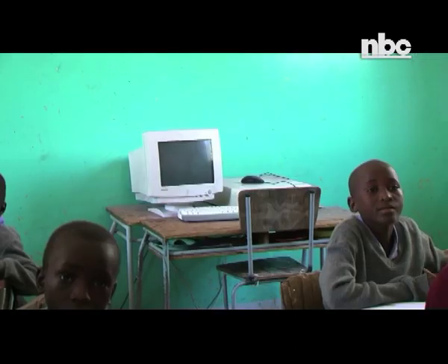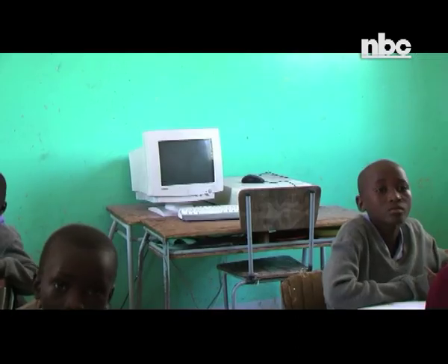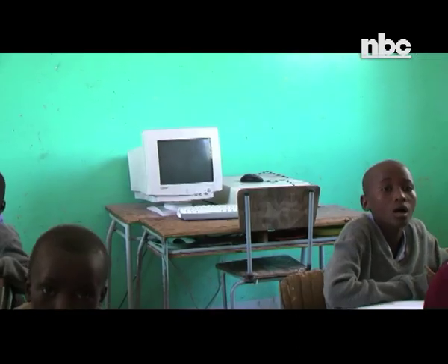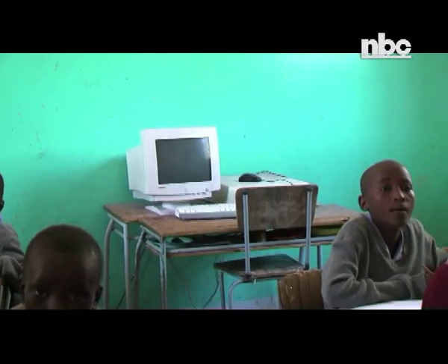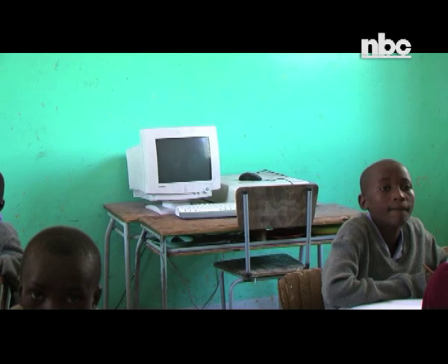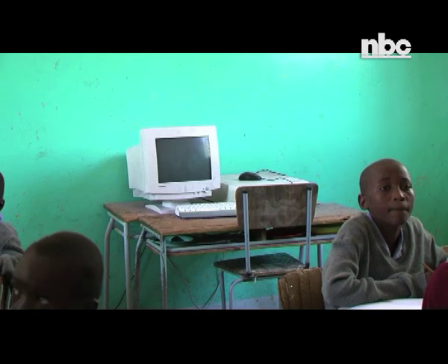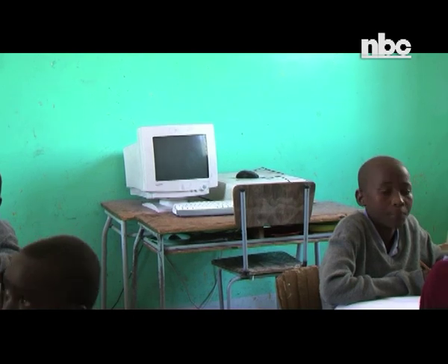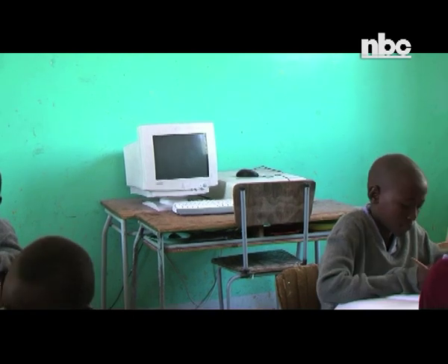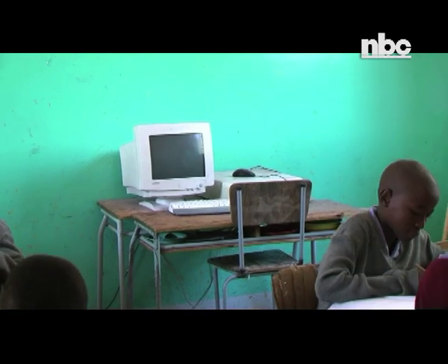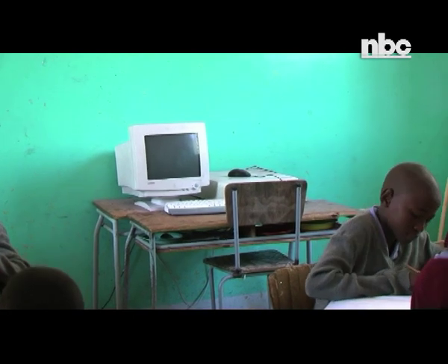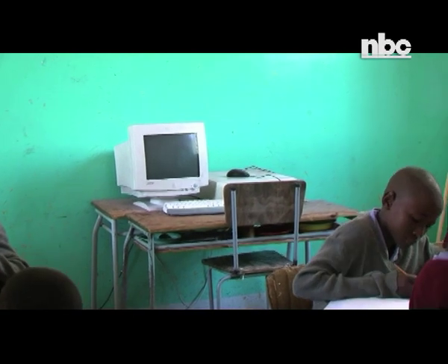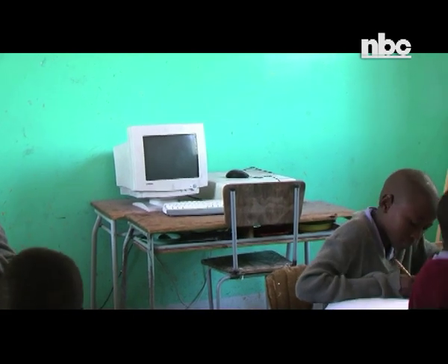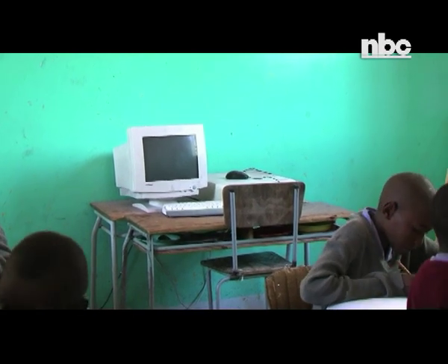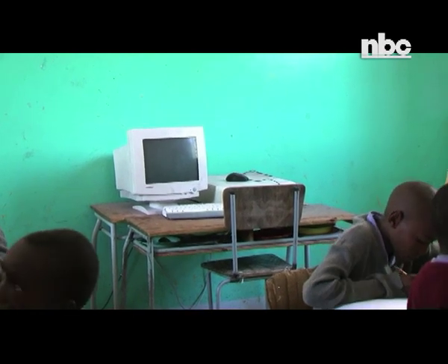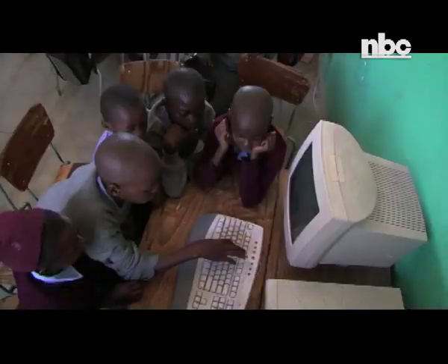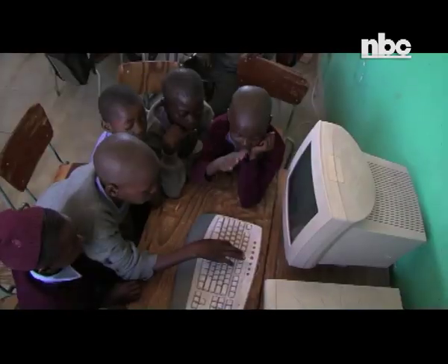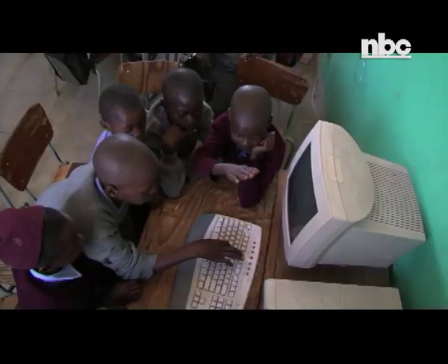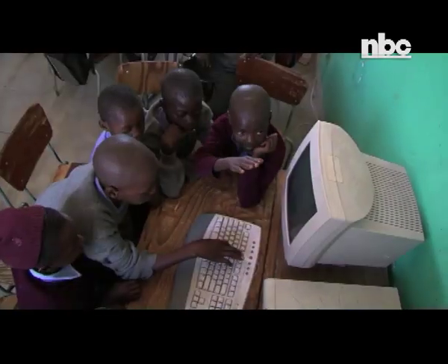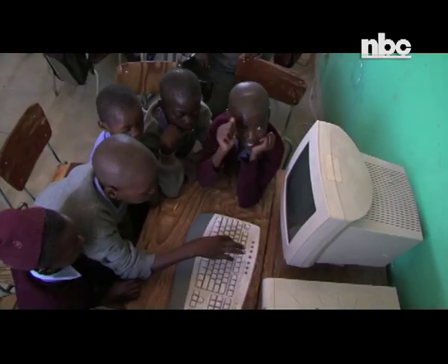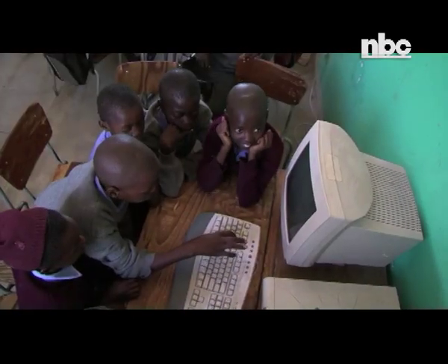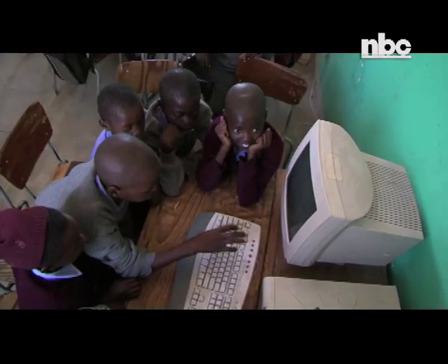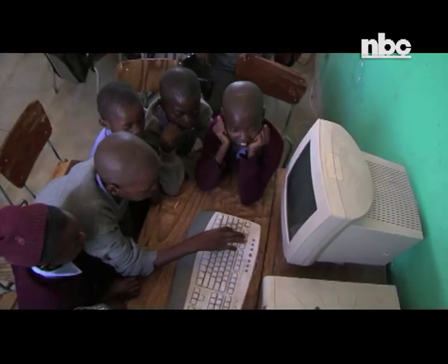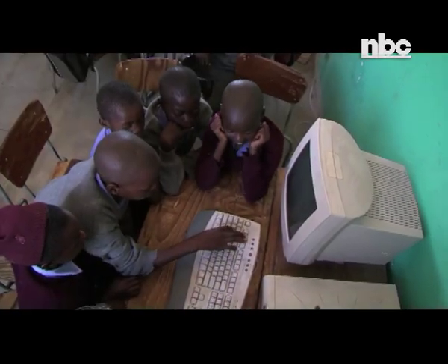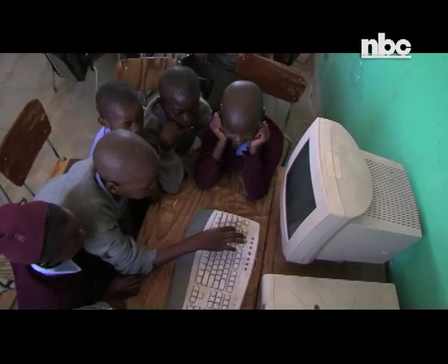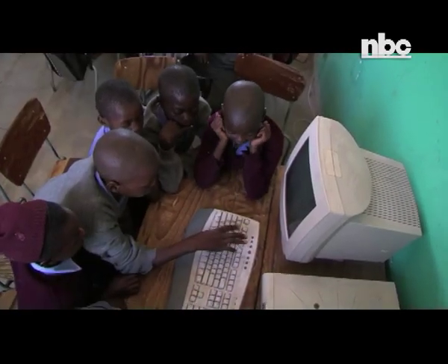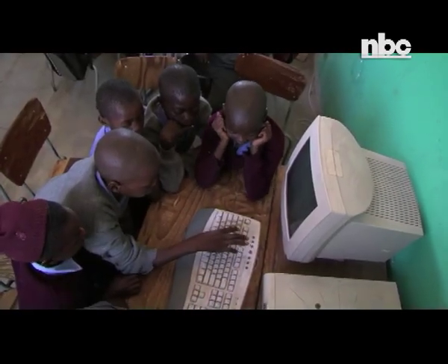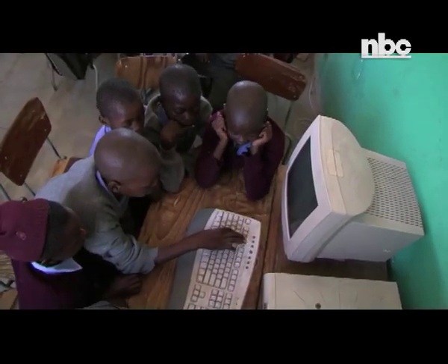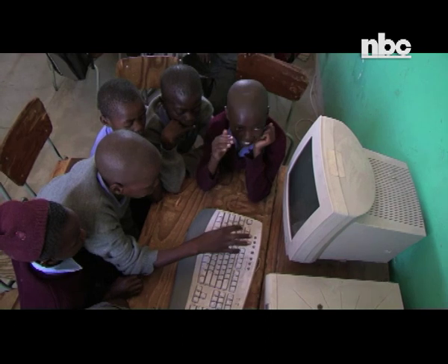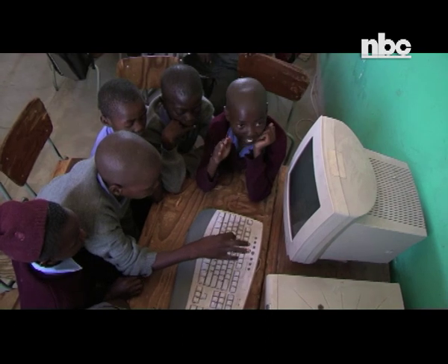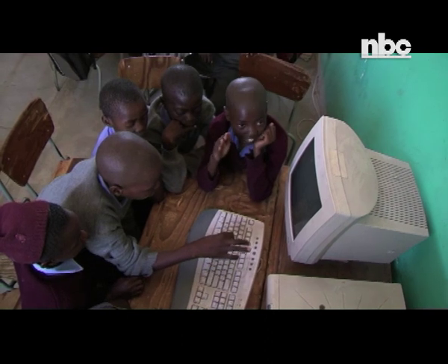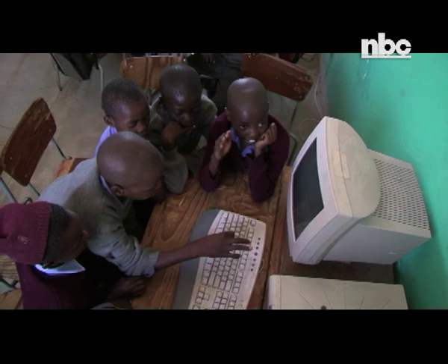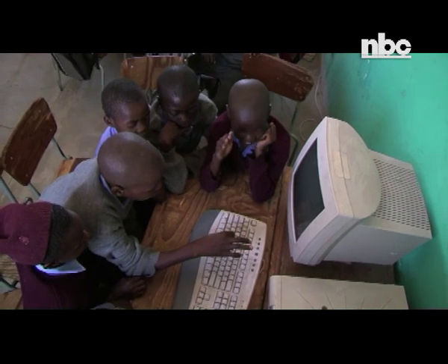The school has been unsuccessful in its search for an expert to have the equipment repaired, as most of it is now outdated.